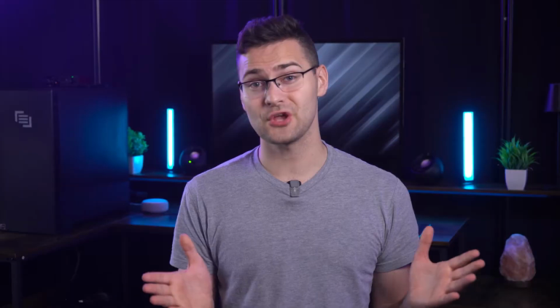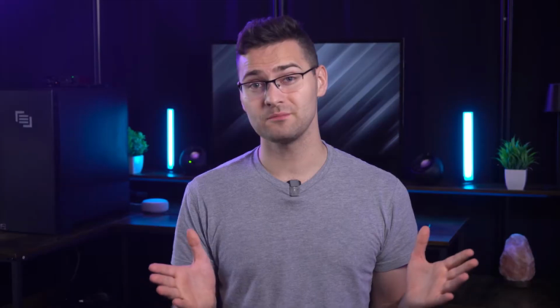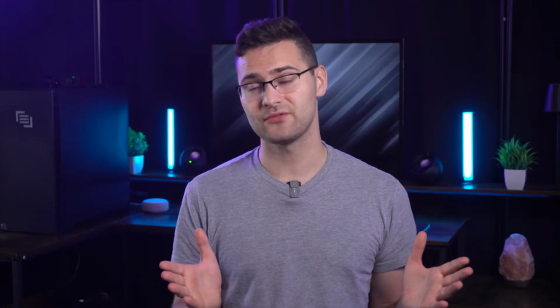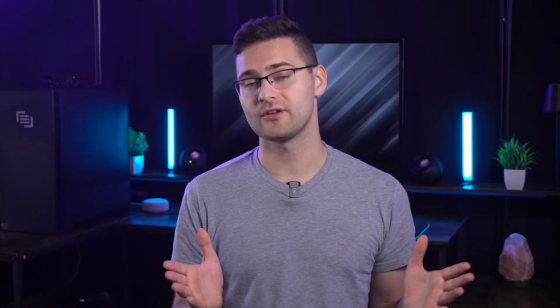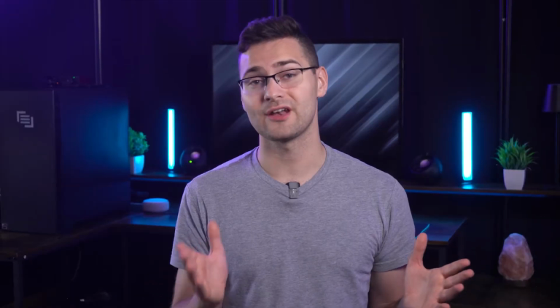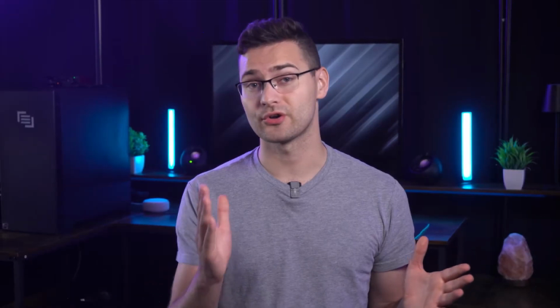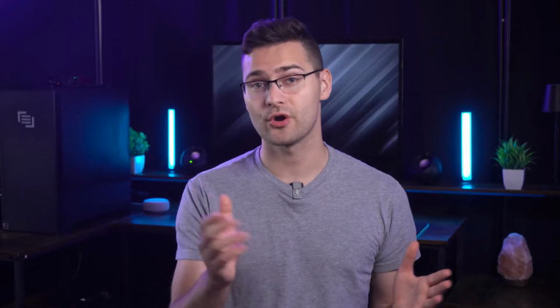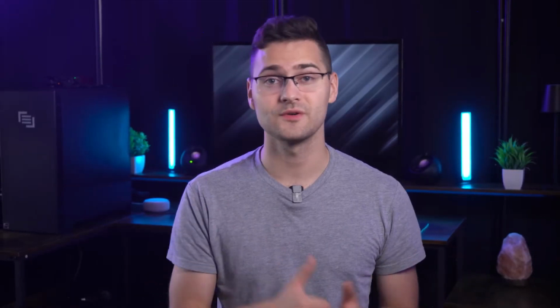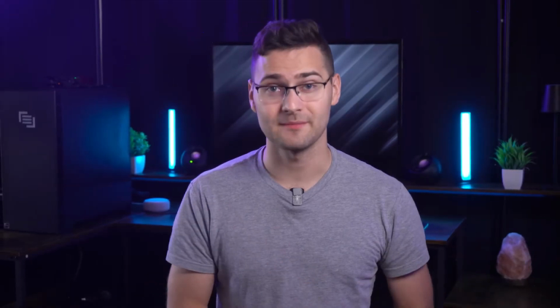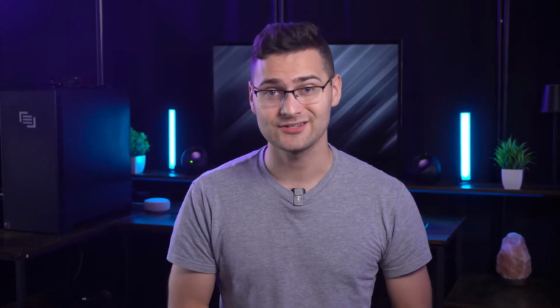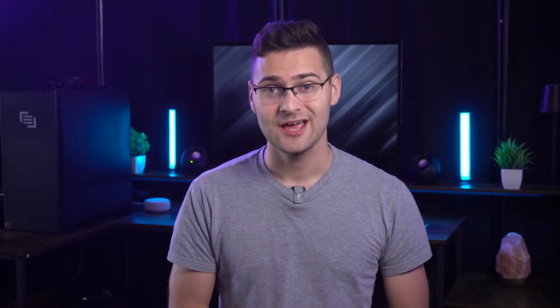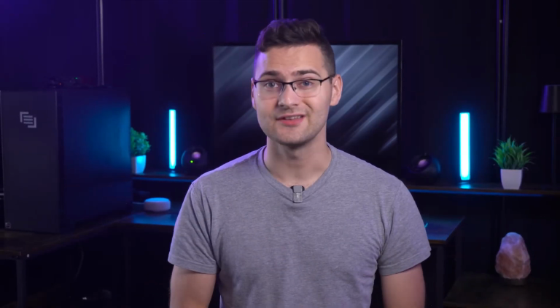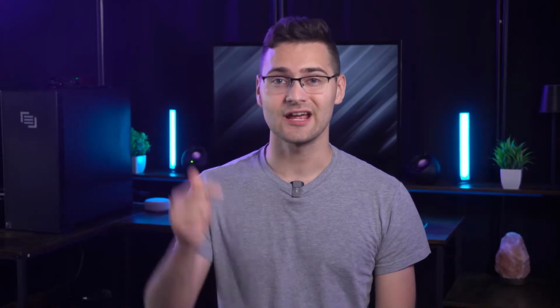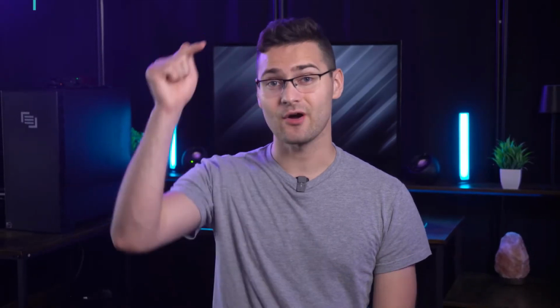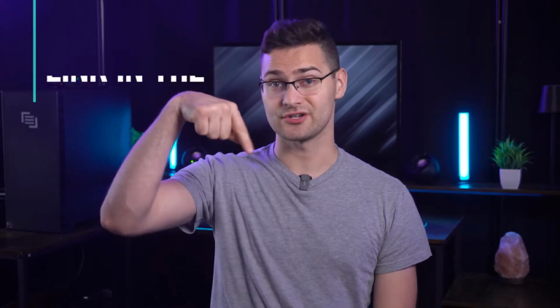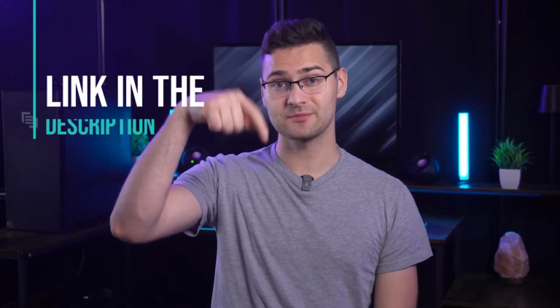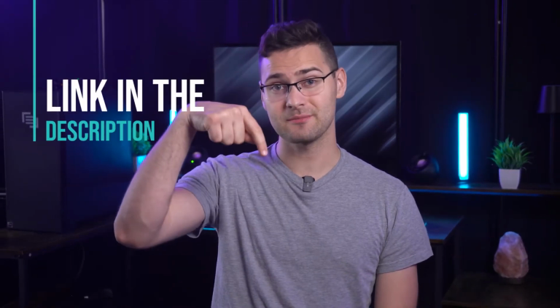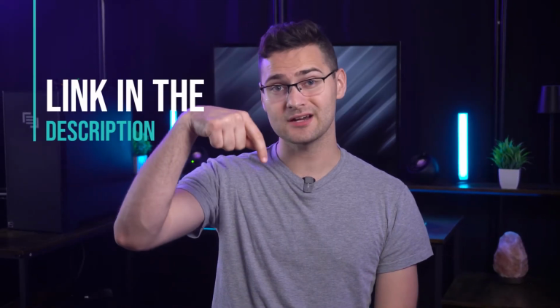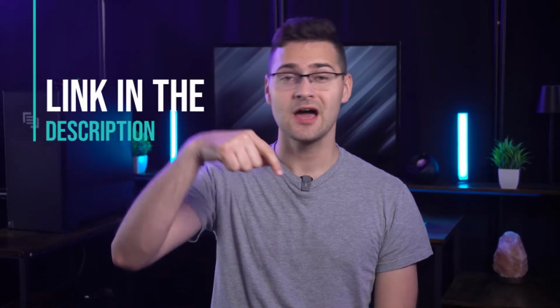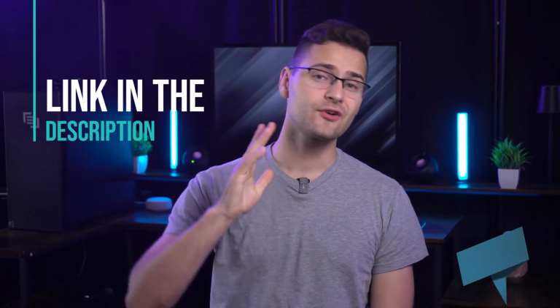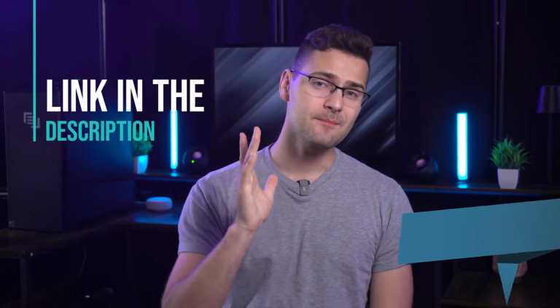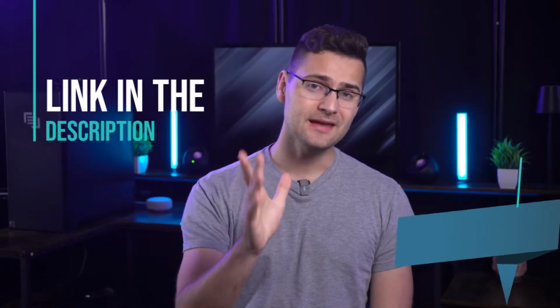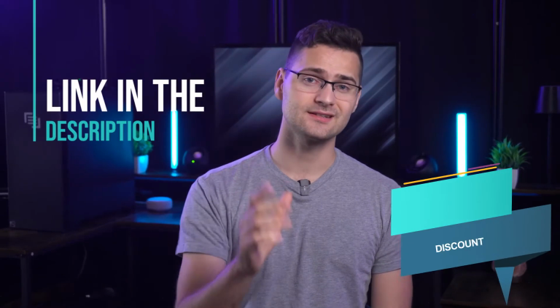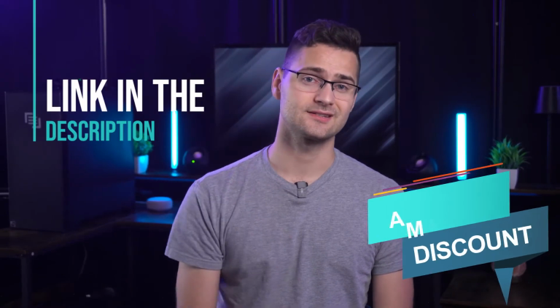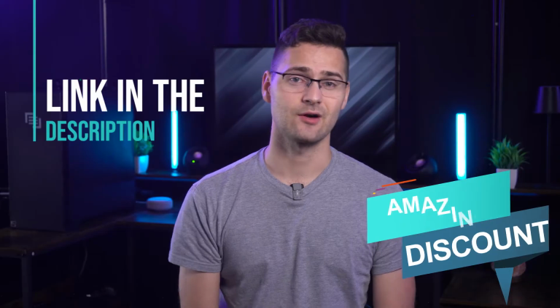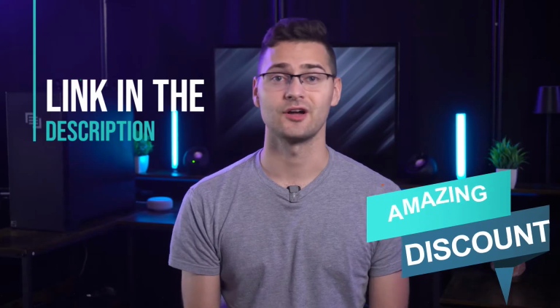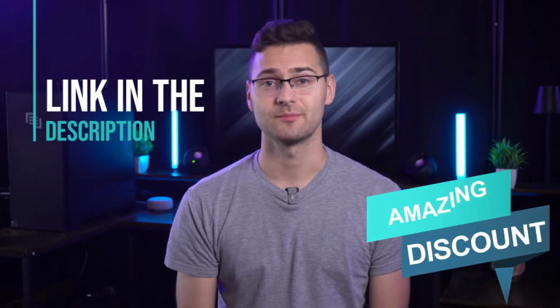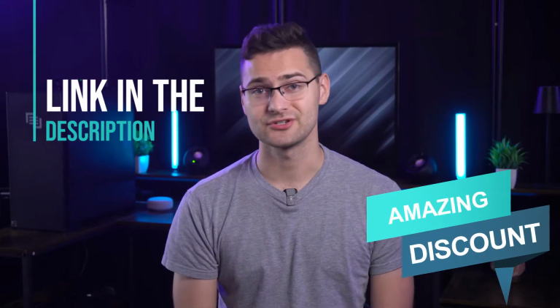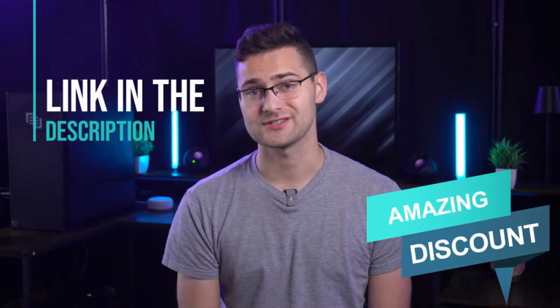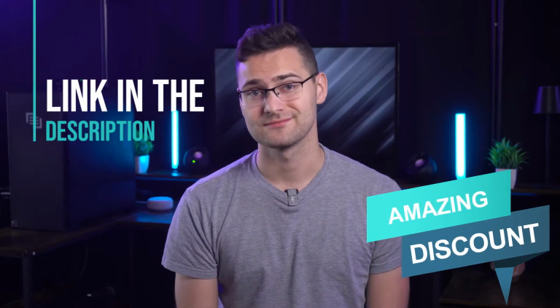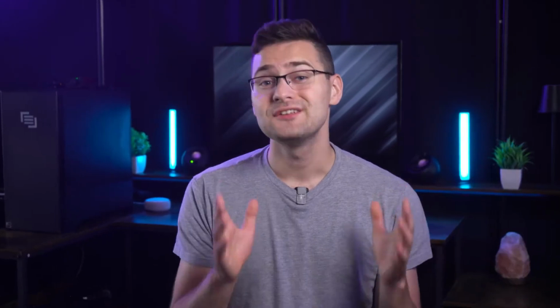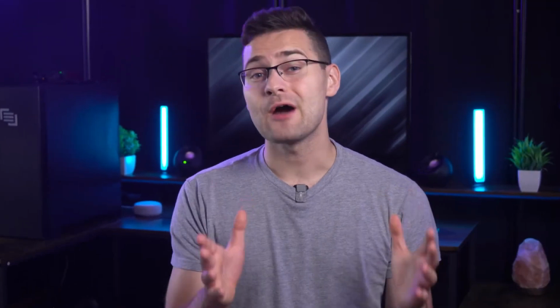That being said, if you're into multi-channel e-commerce, I would highly recommend Ordoro because it gives you the tools and integrations you need to succeed on multiple e-commerce channels and warehouses. If you feel Ordoro is your match, check out our description box for an amazing discount on your purchase.